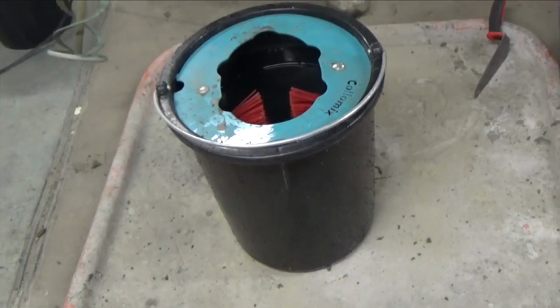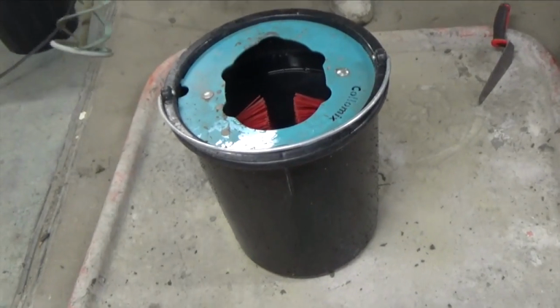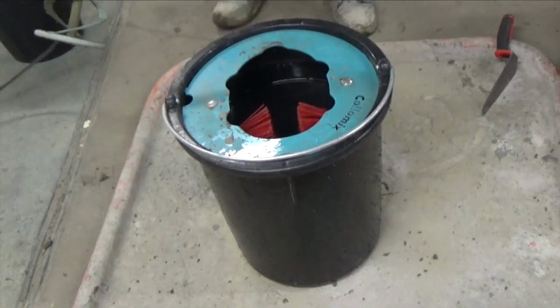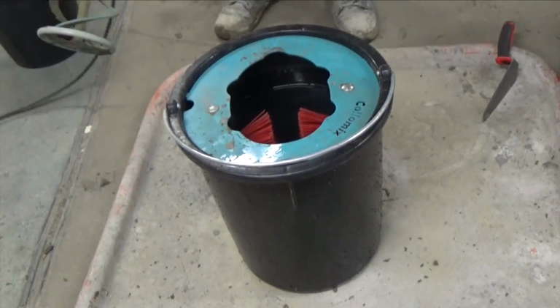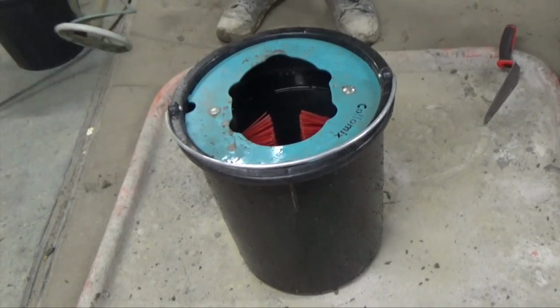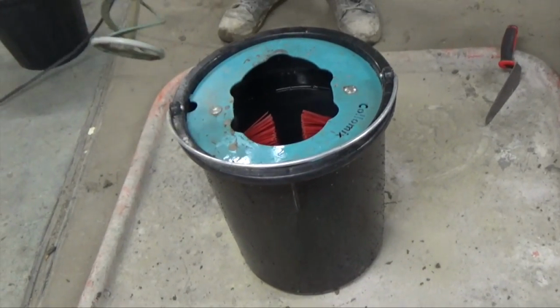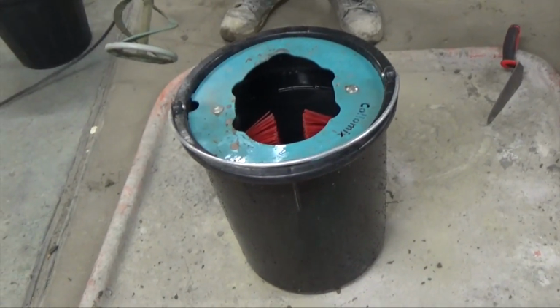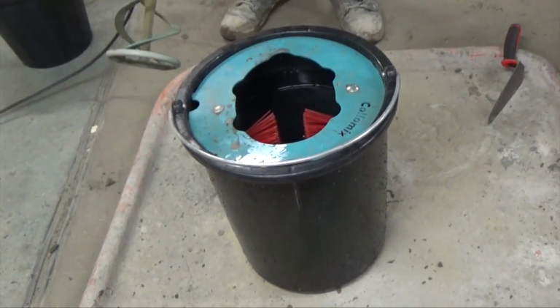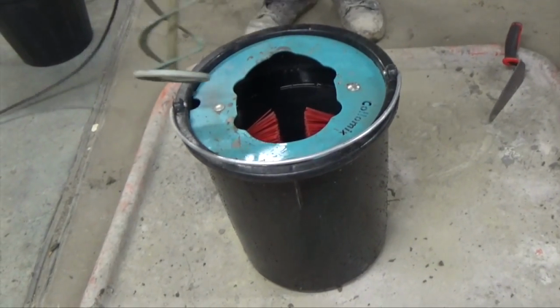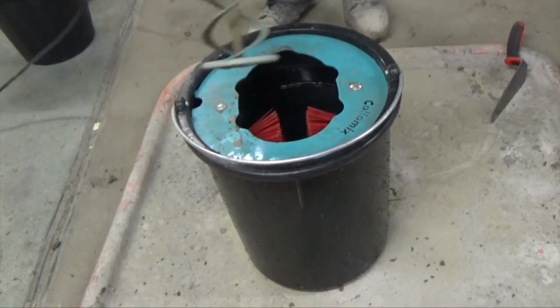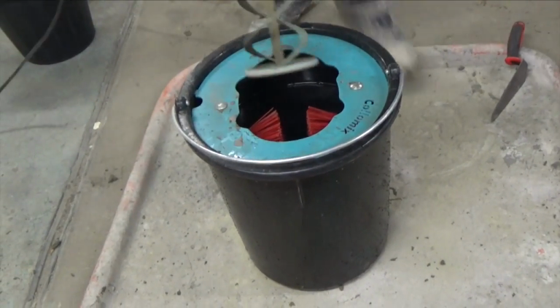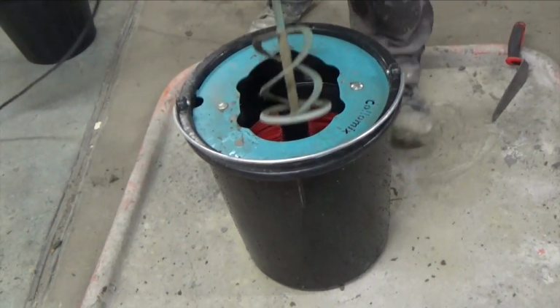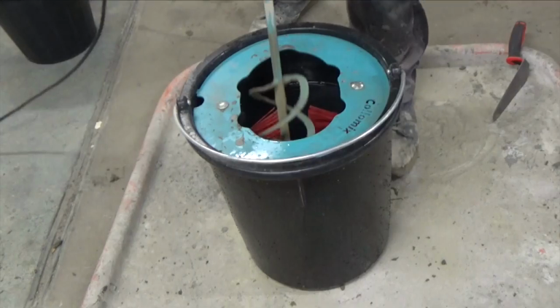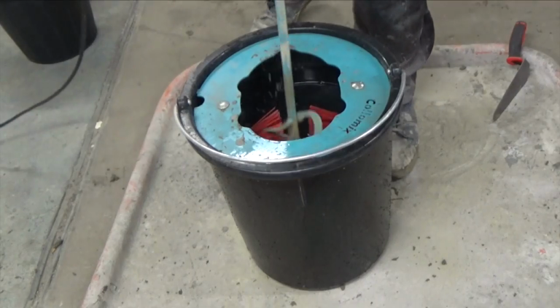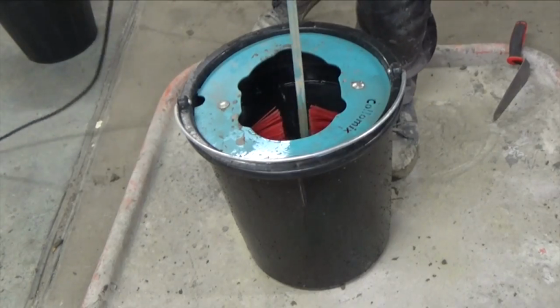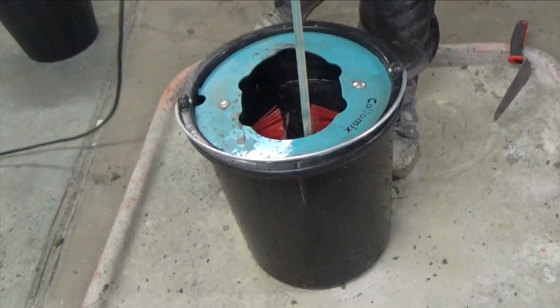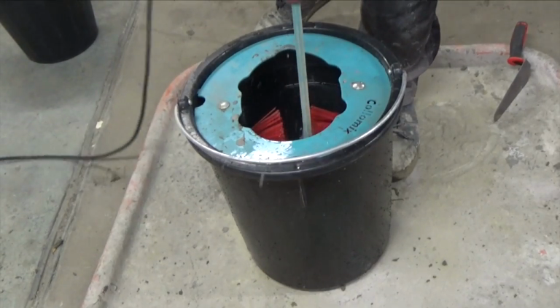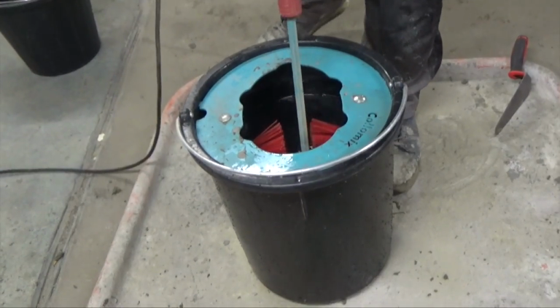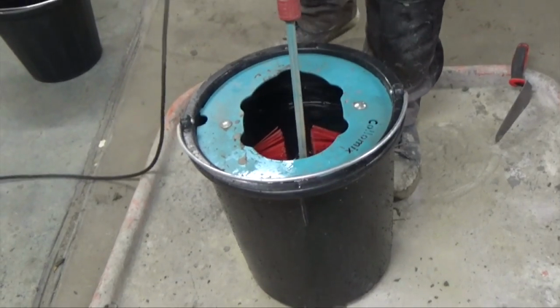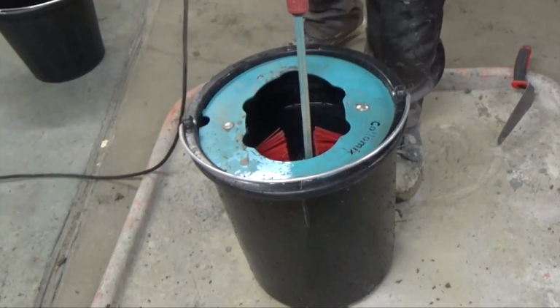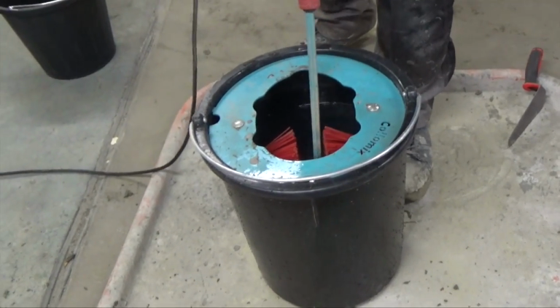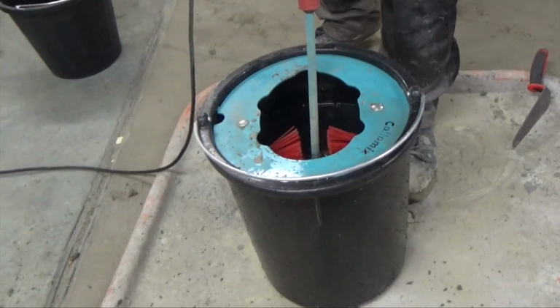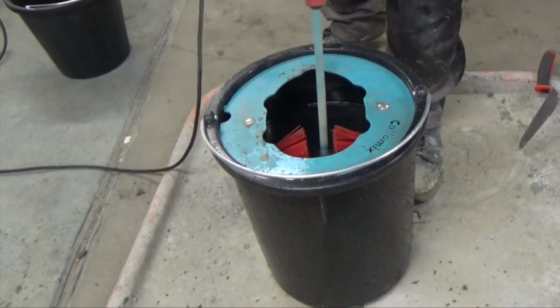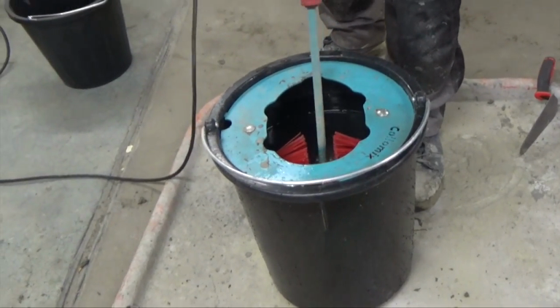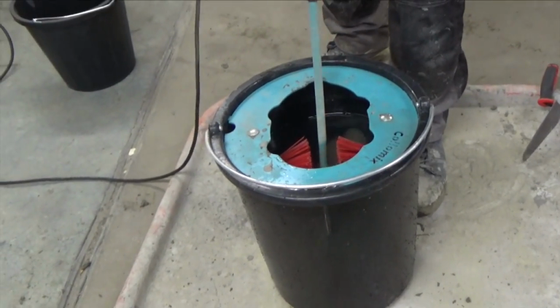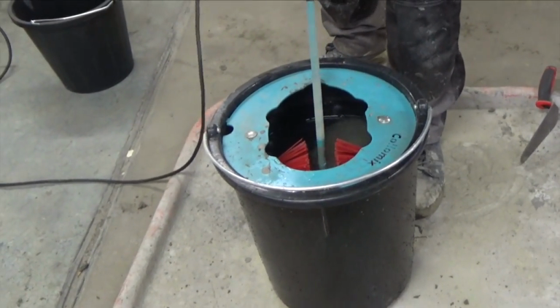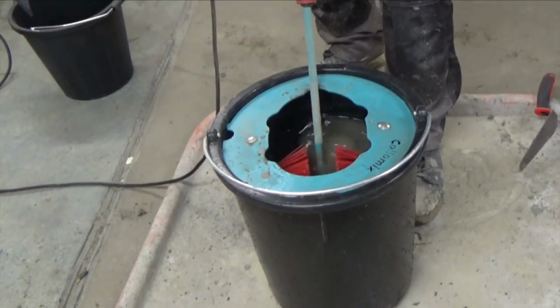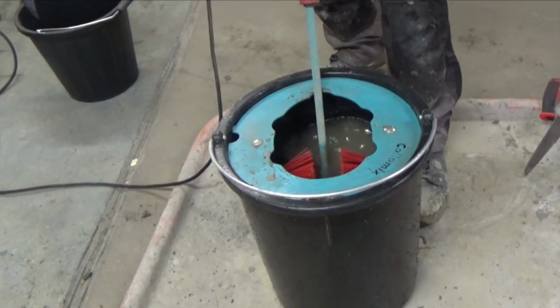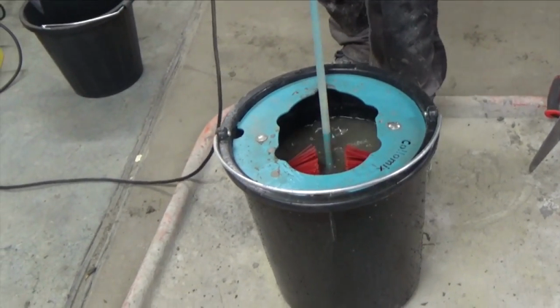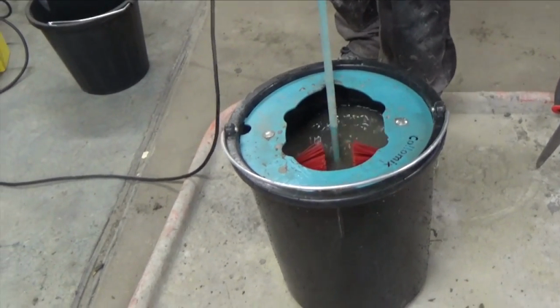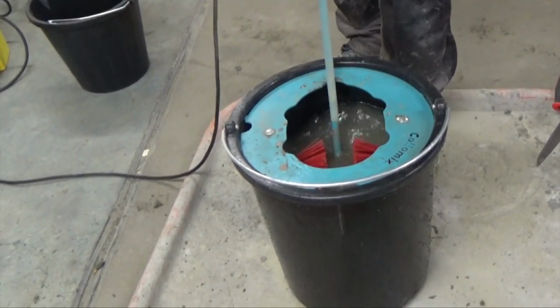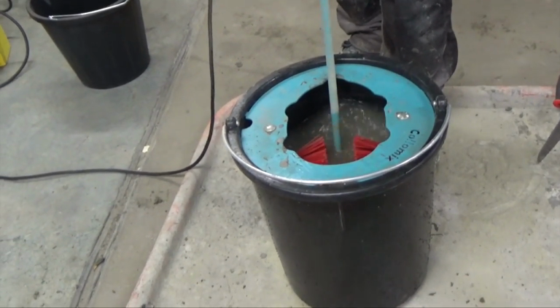After application, always wash any residual product from all tools and machinery with clean water before it hardens.